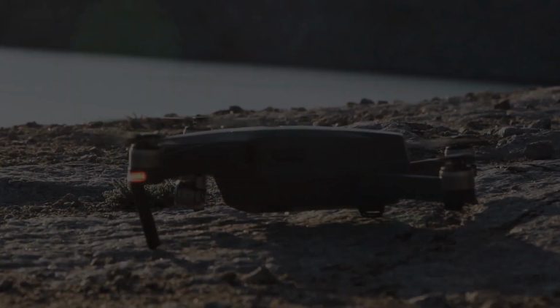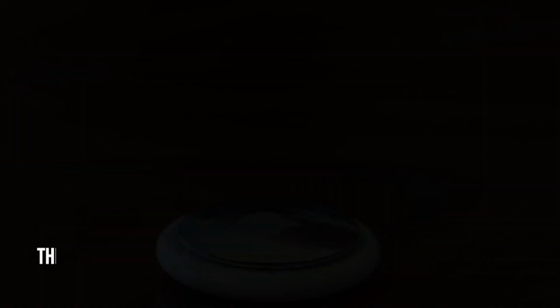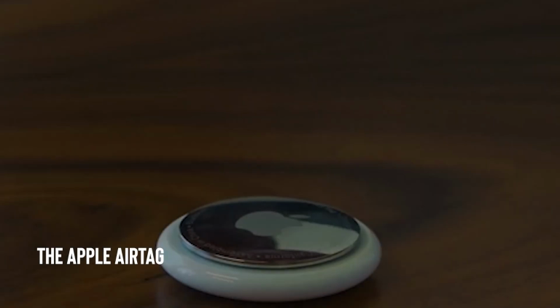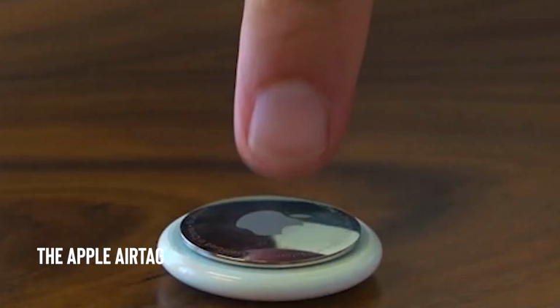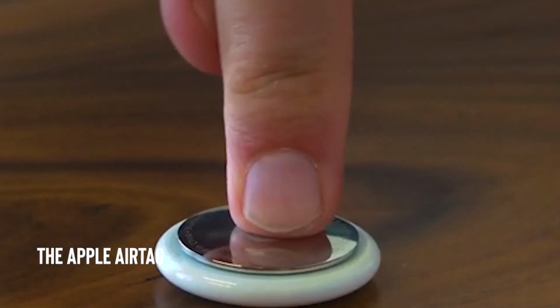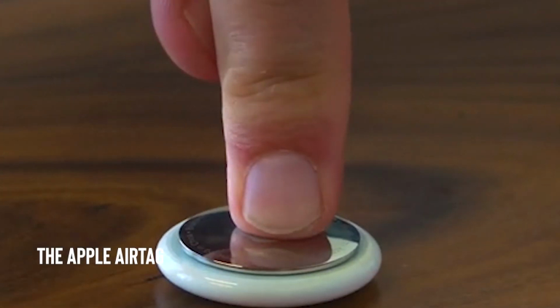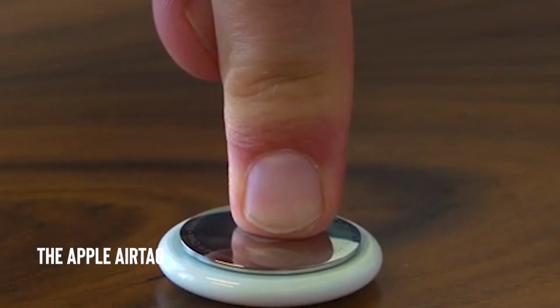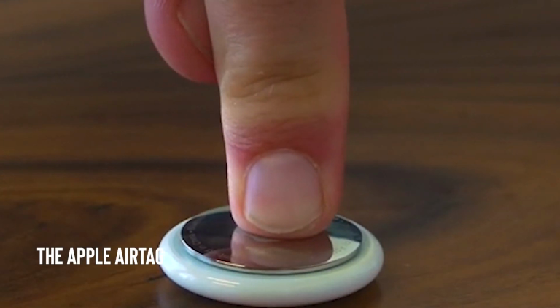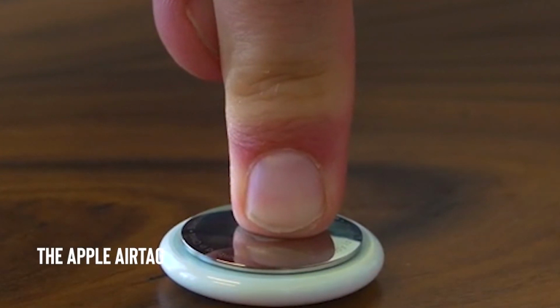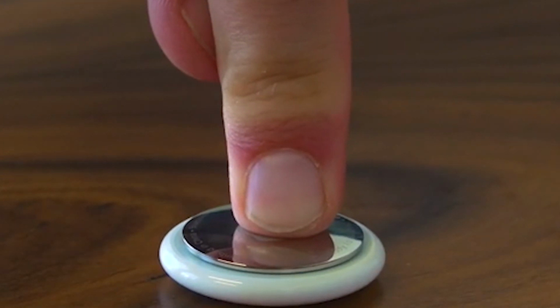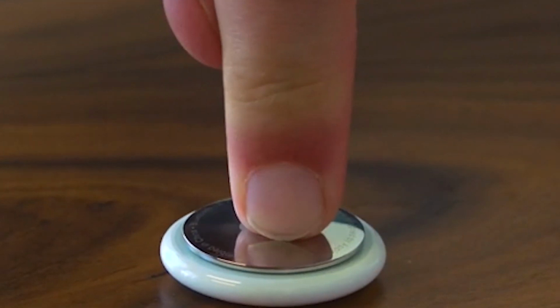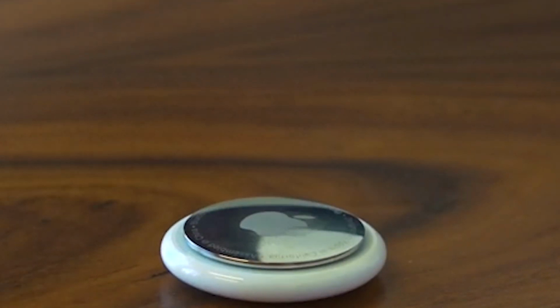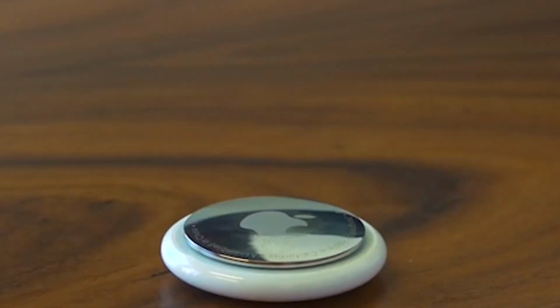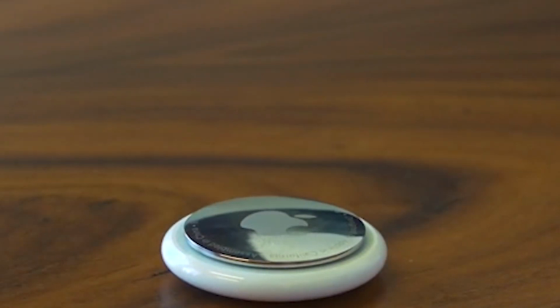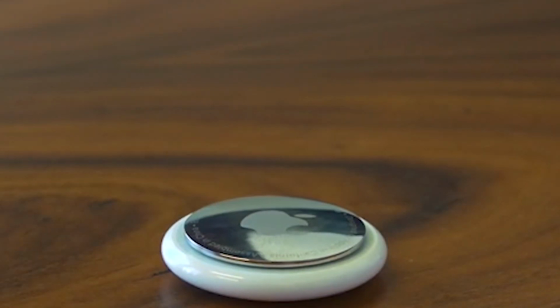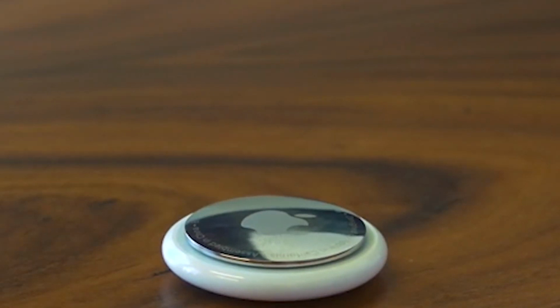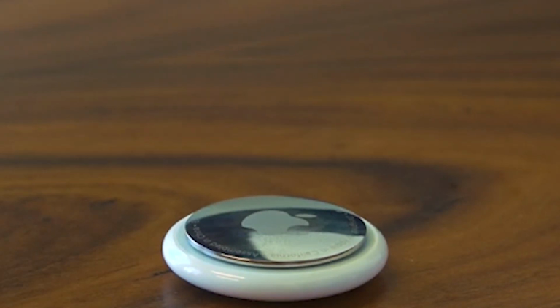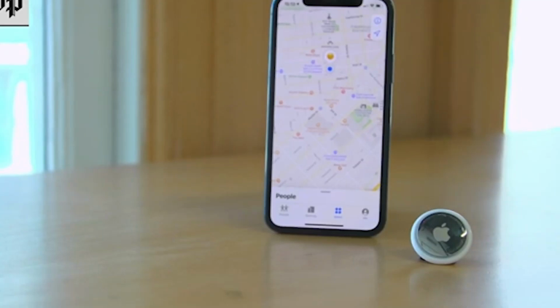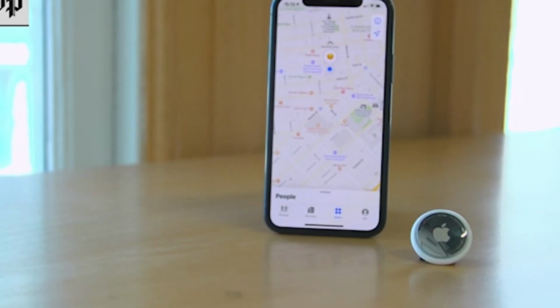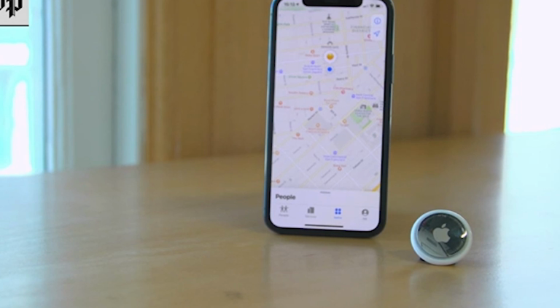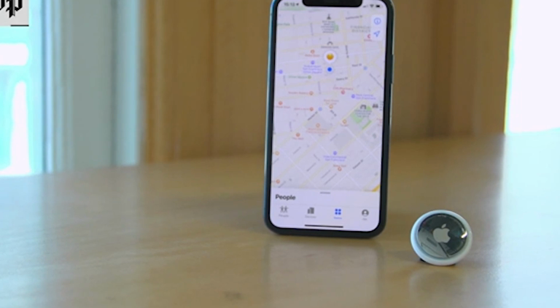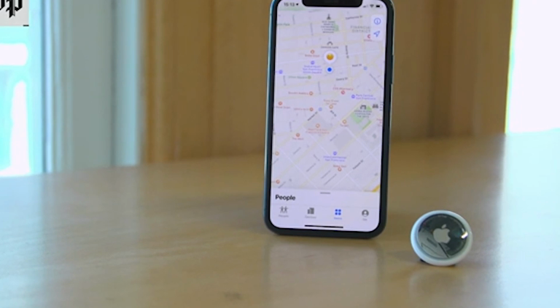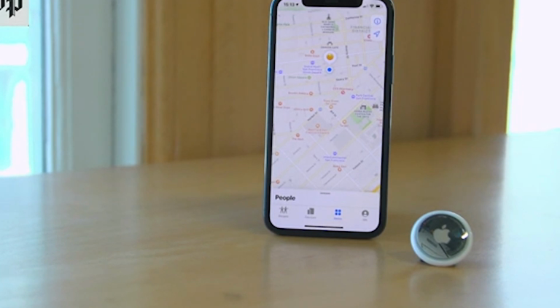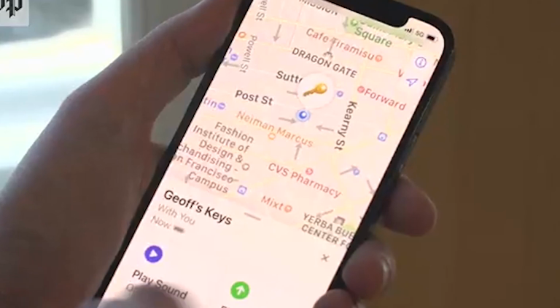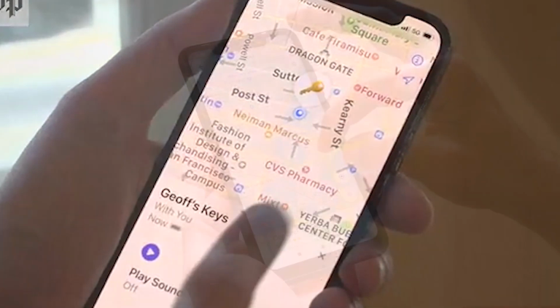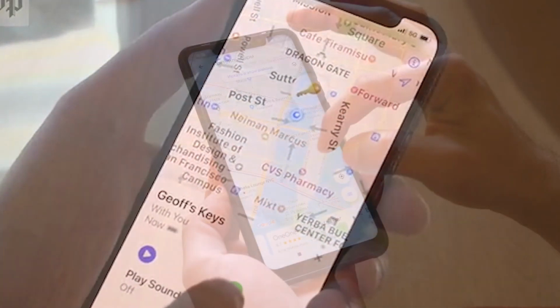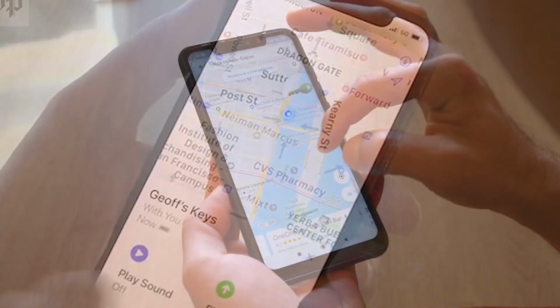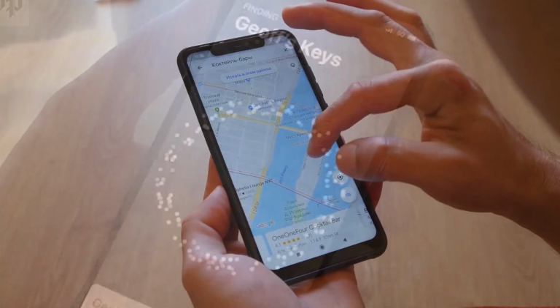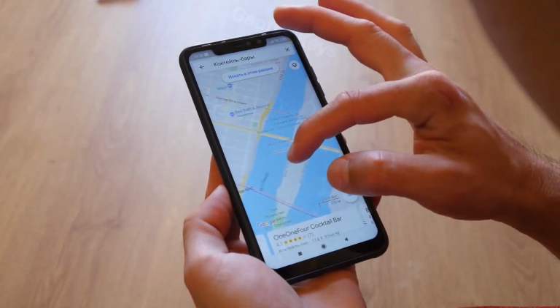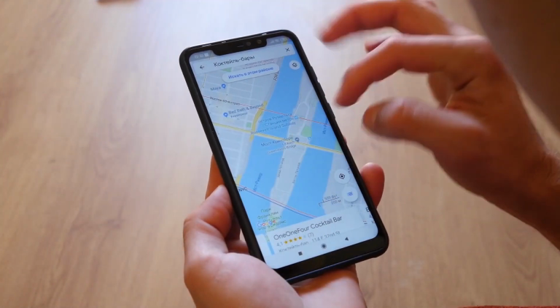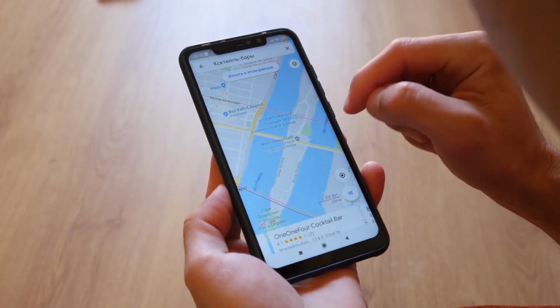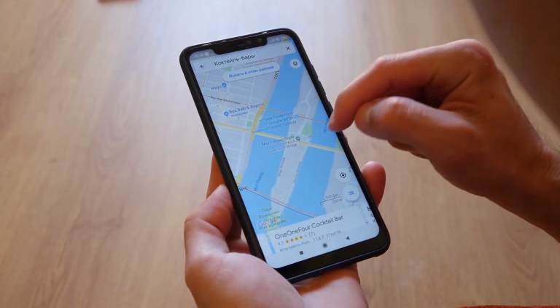The Apple AirTag is a compact and portable device that helps you keep track of your belongings using the Find My App.